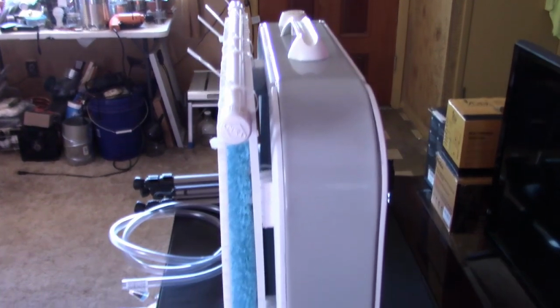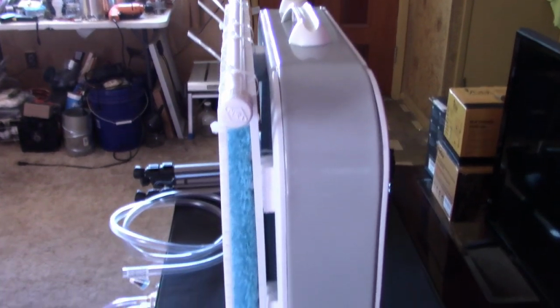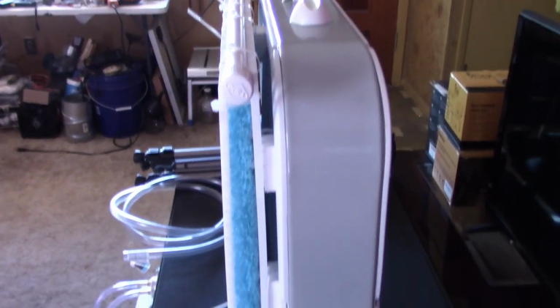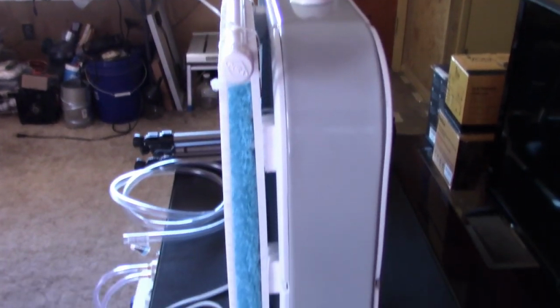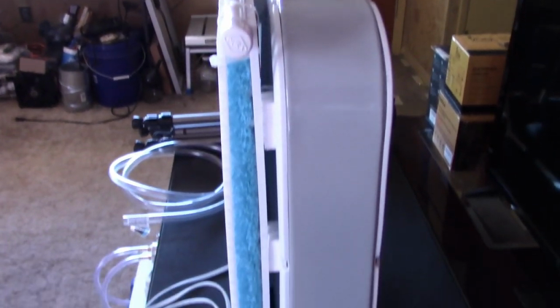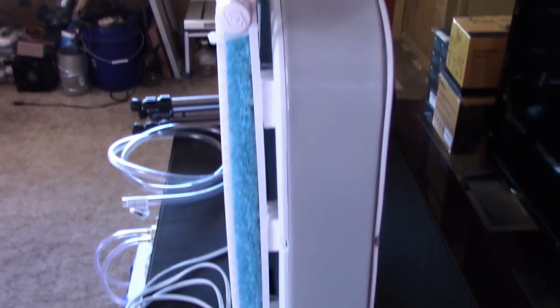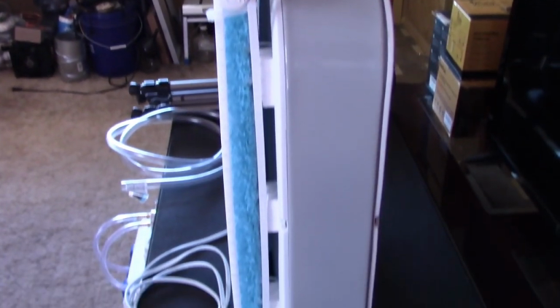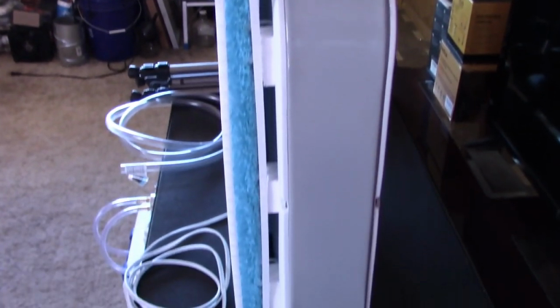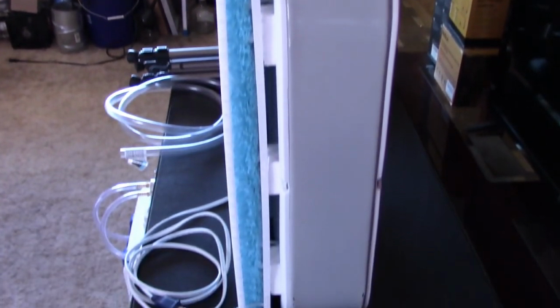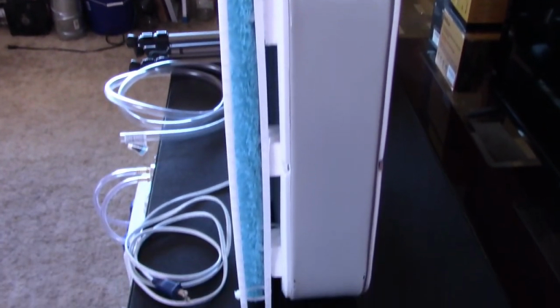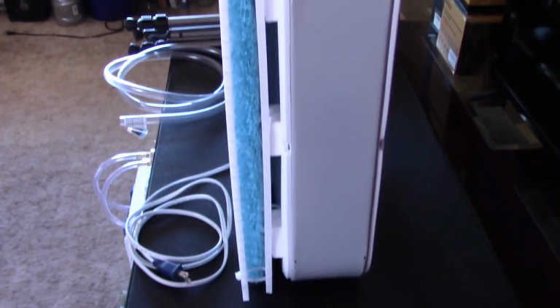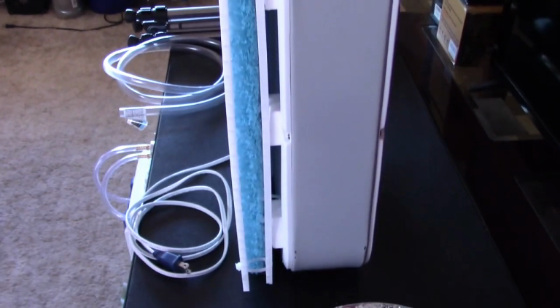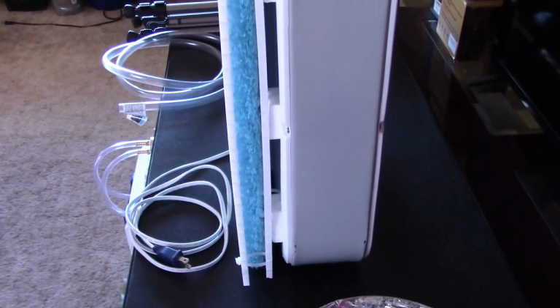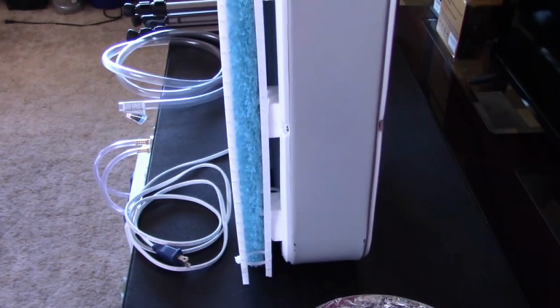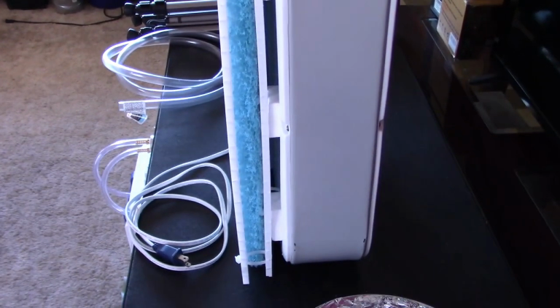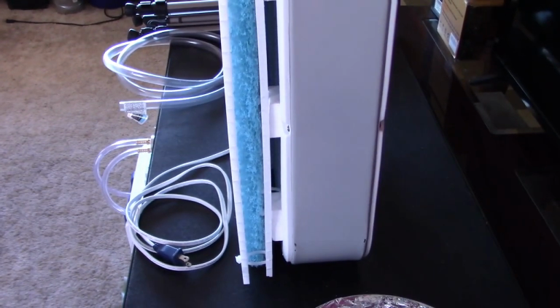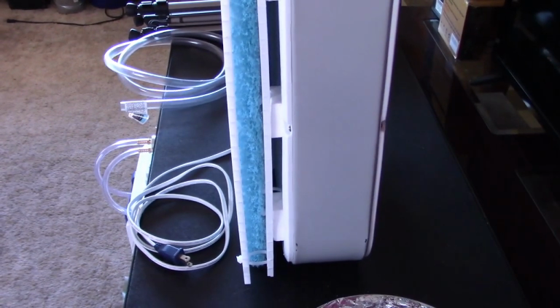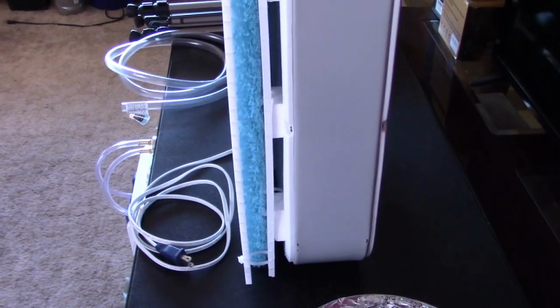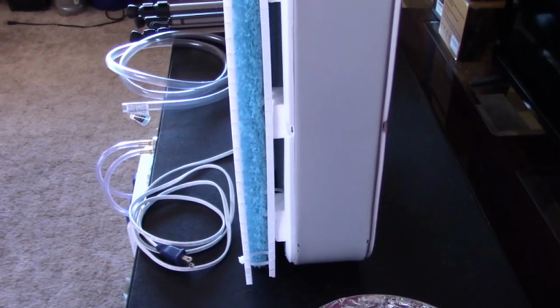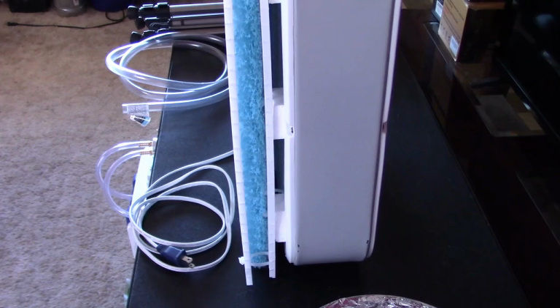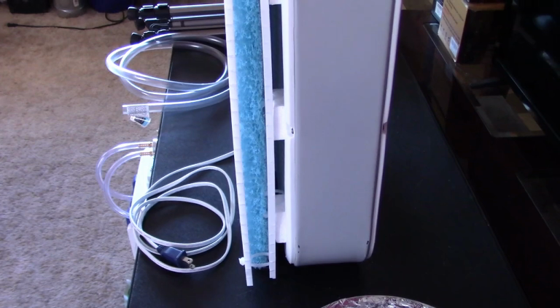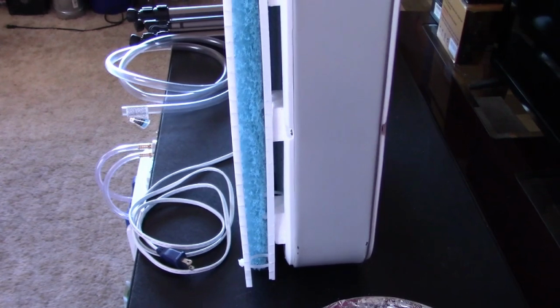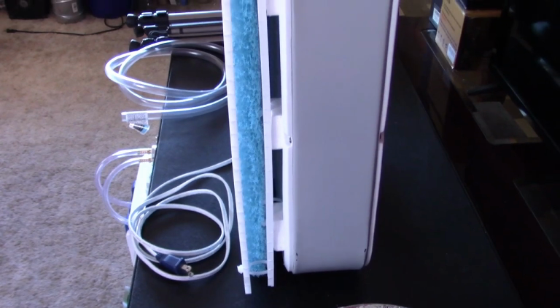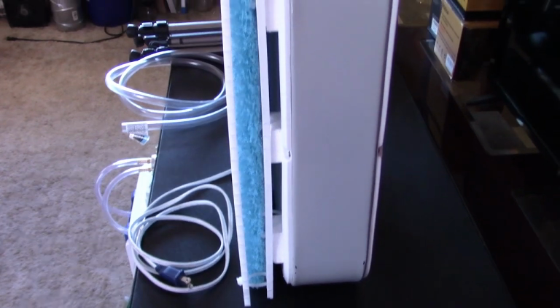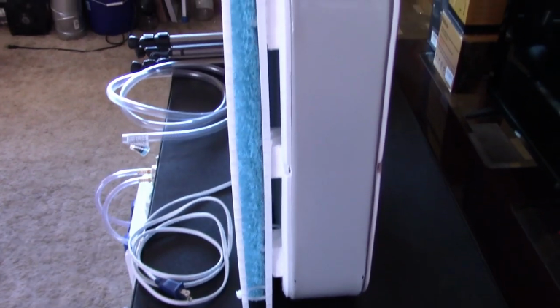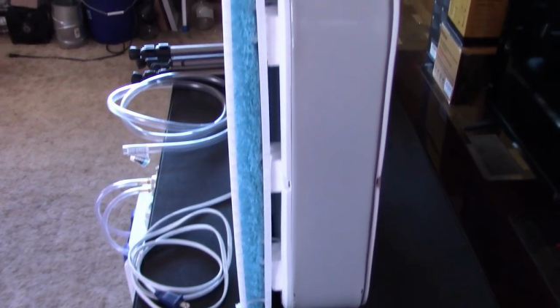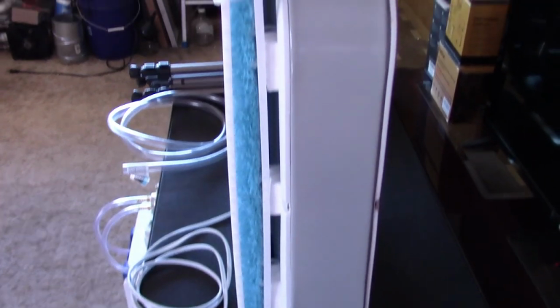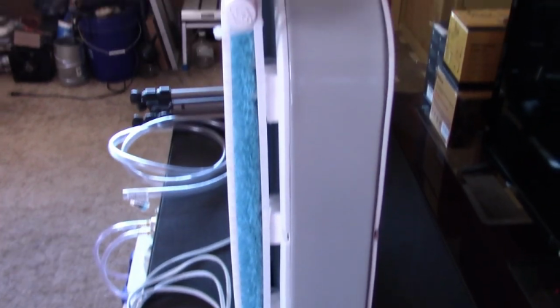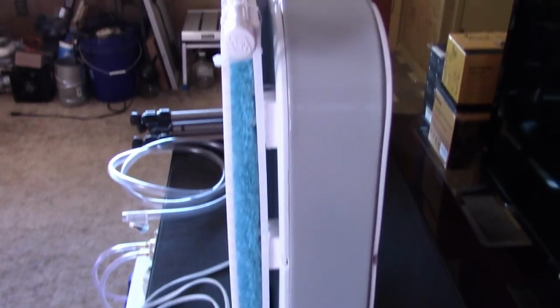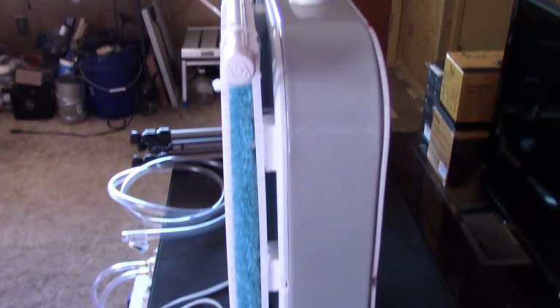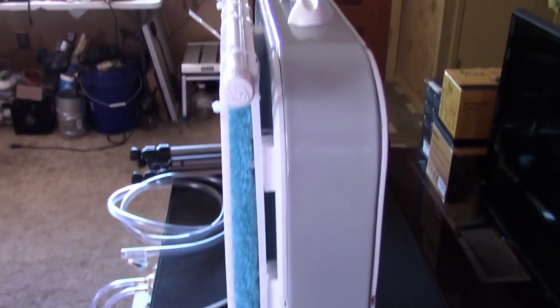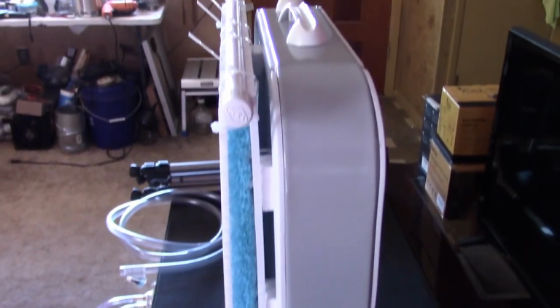Hey there, just a quick vid to show you this awesome DIY conversion of a box fan into an EVAP cooling box fan.